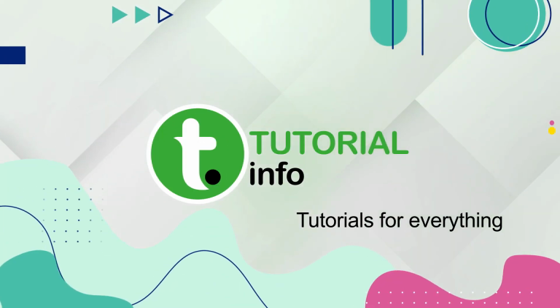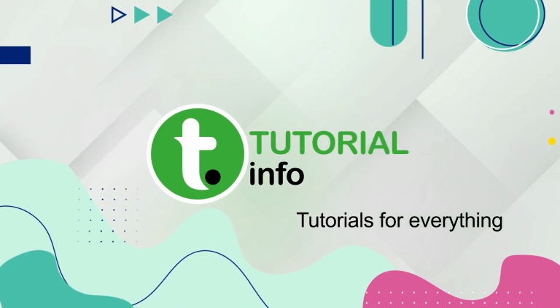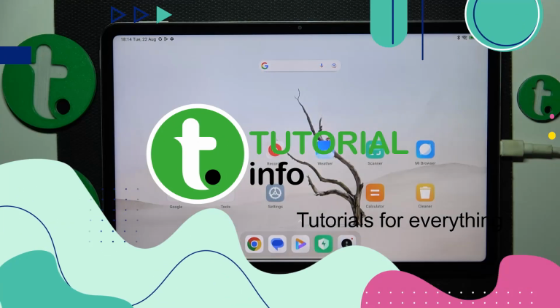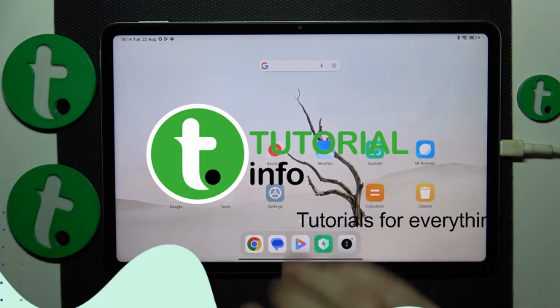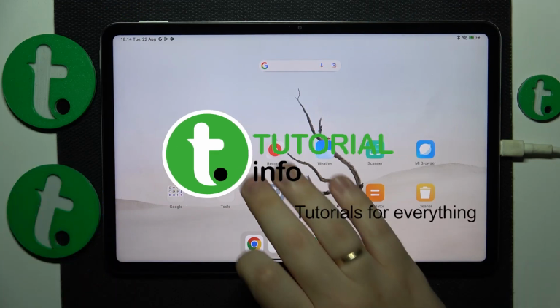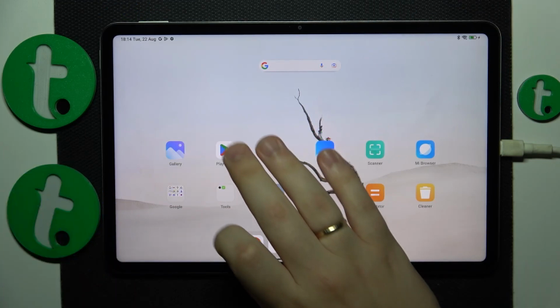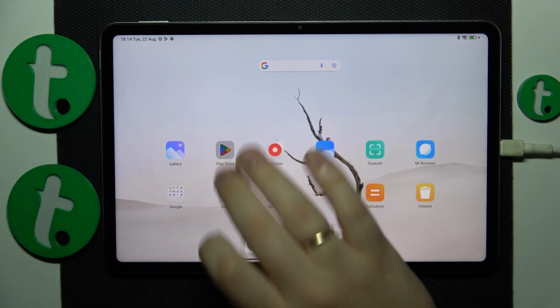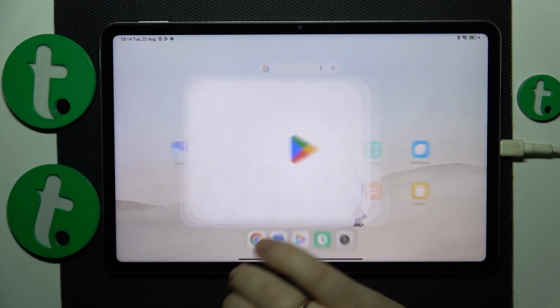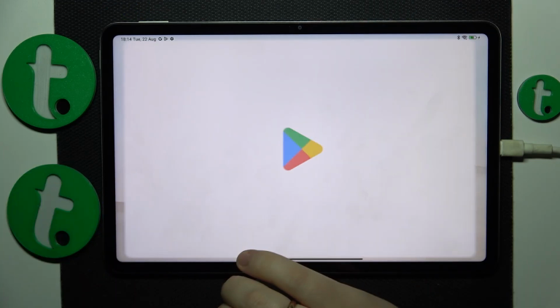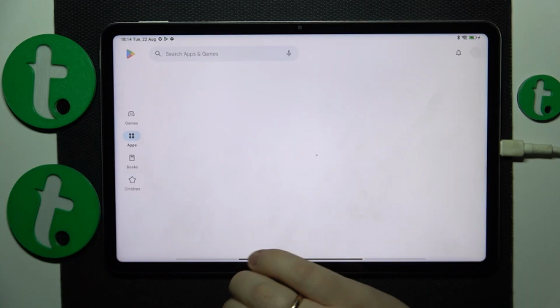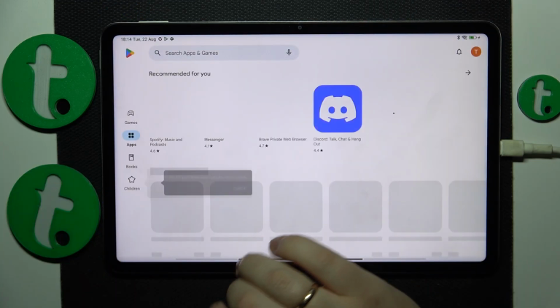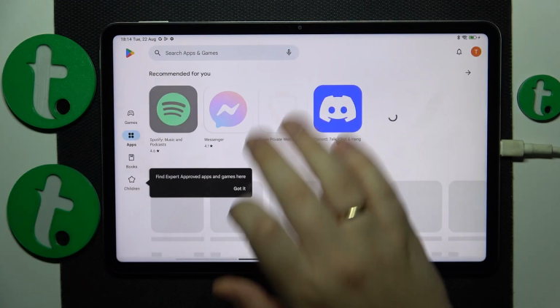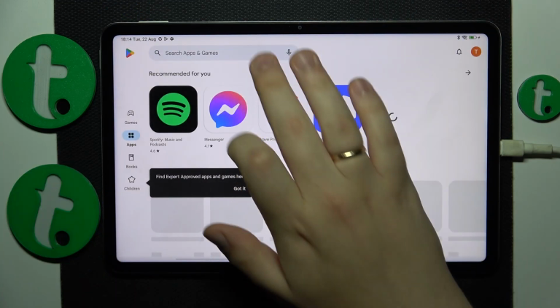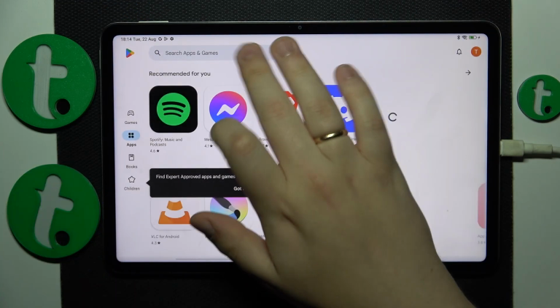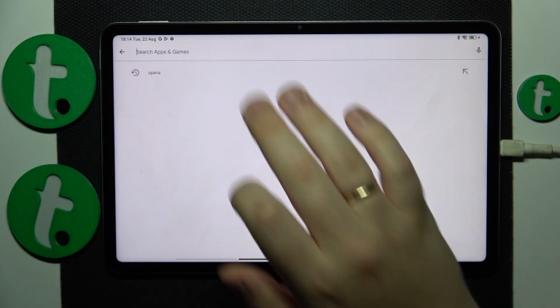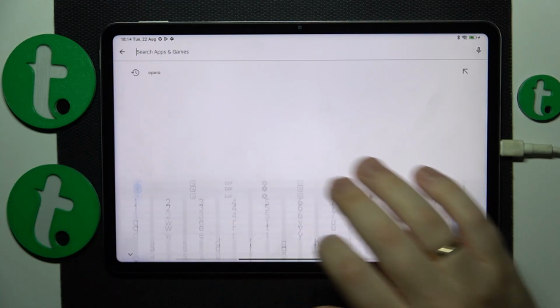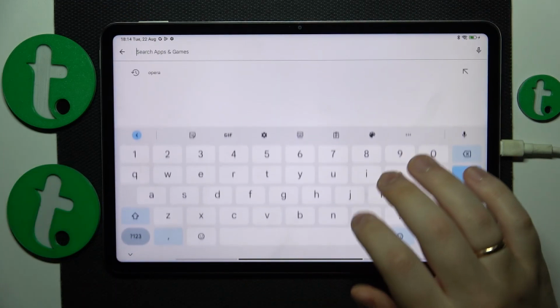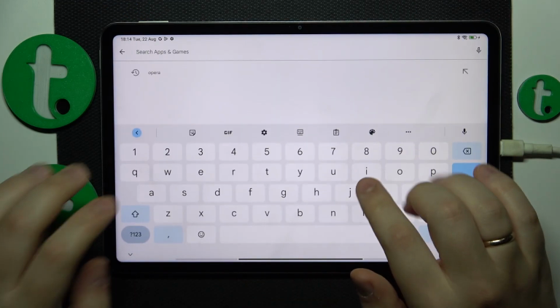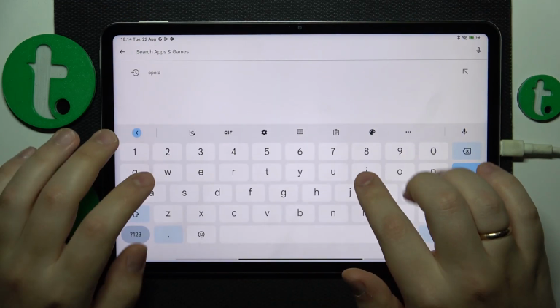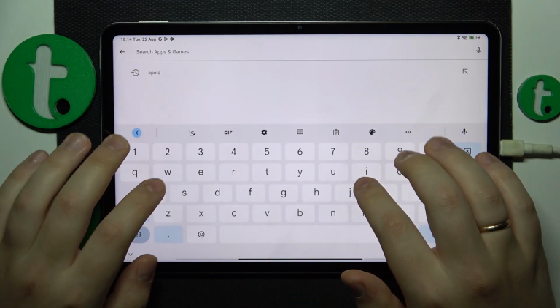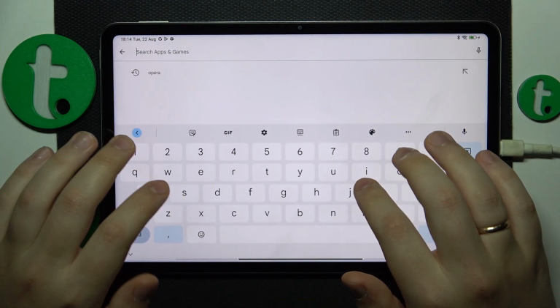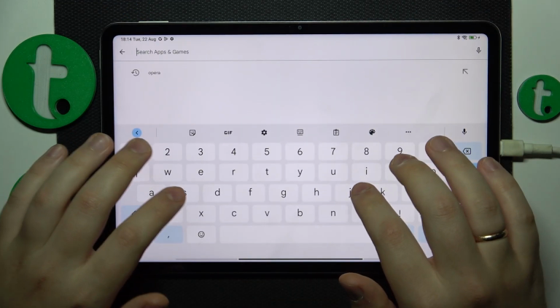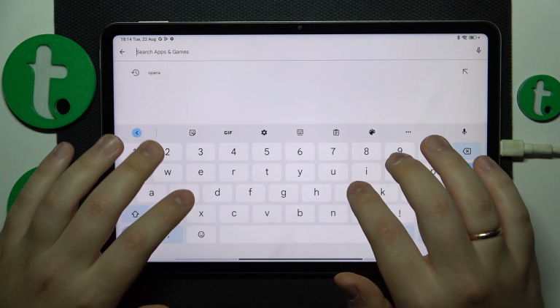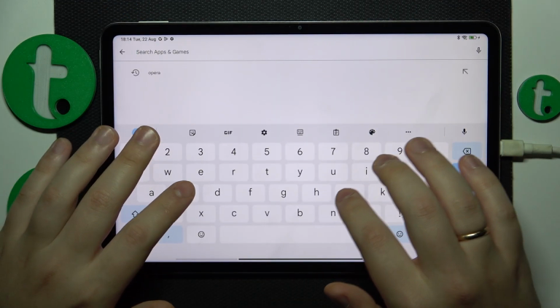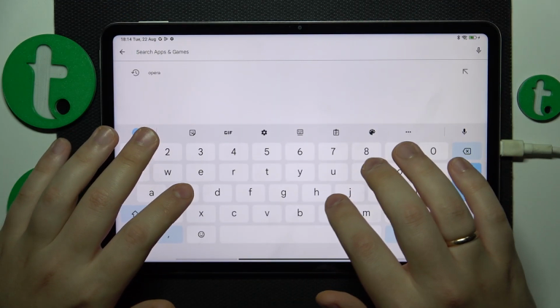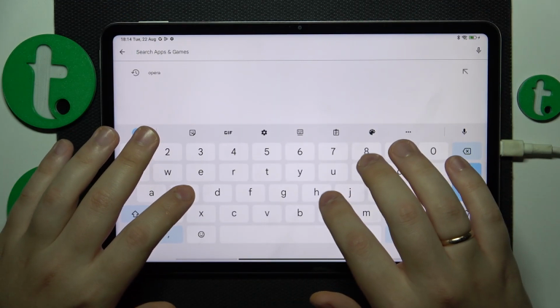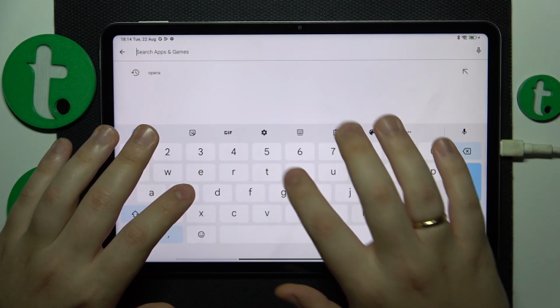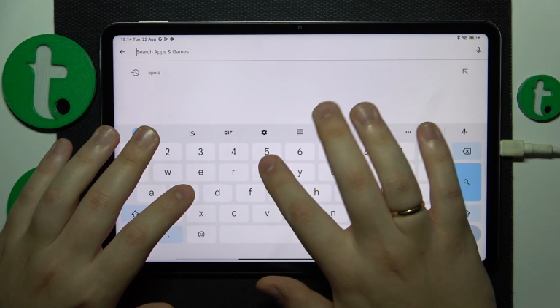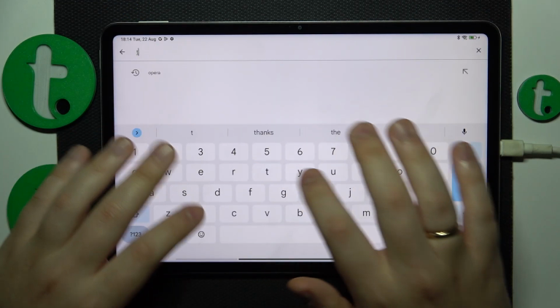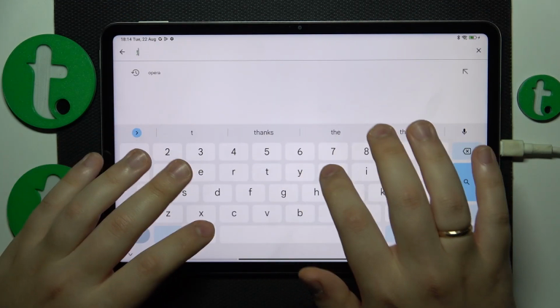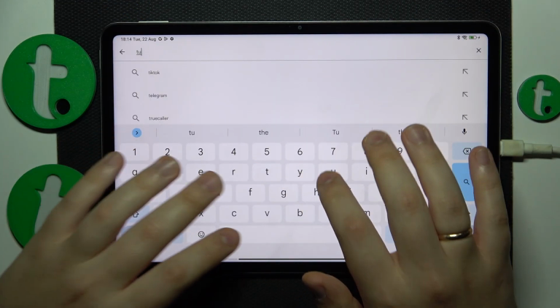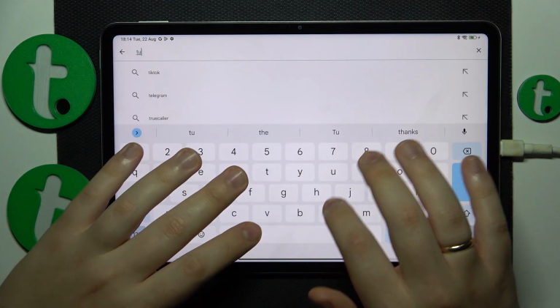First, you will need to launch the Google Play Store and install the Turbo VPN app.